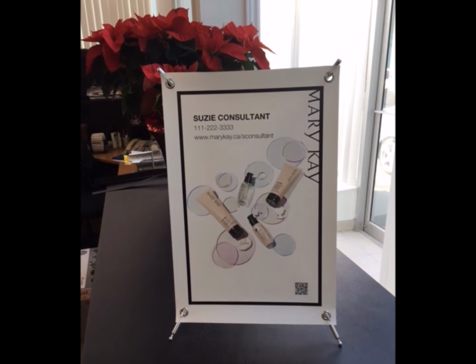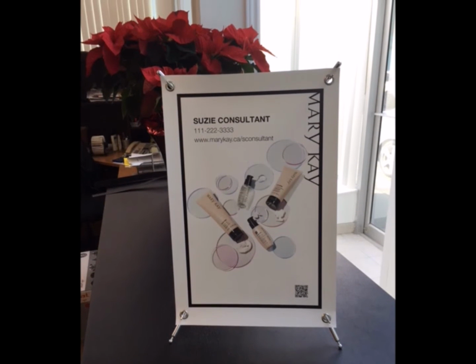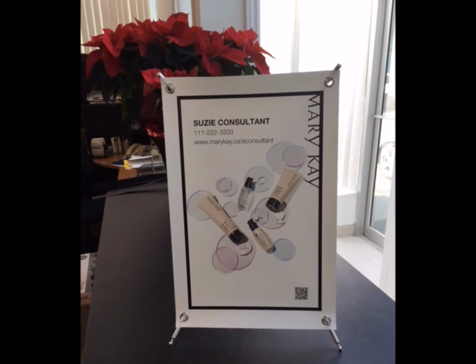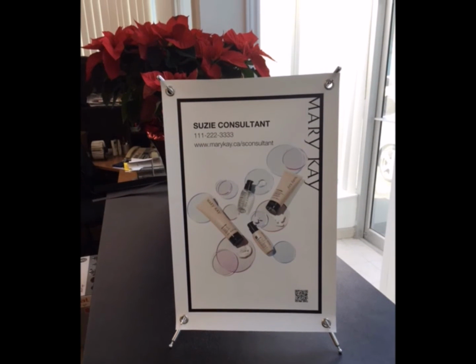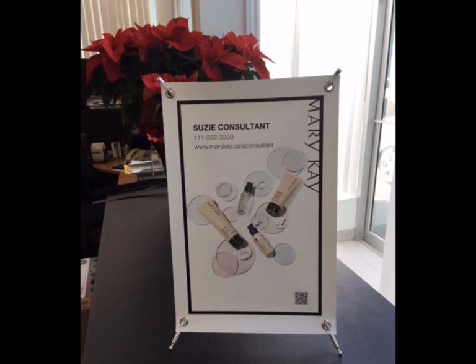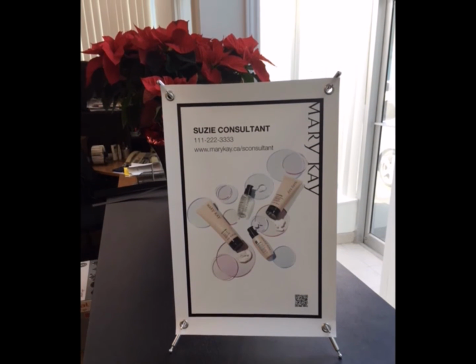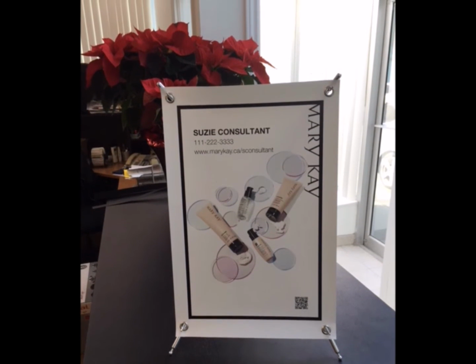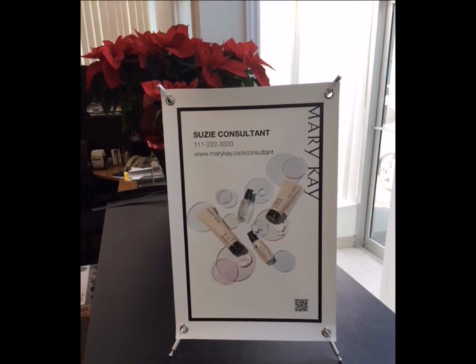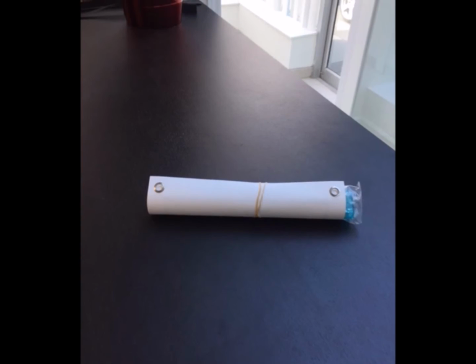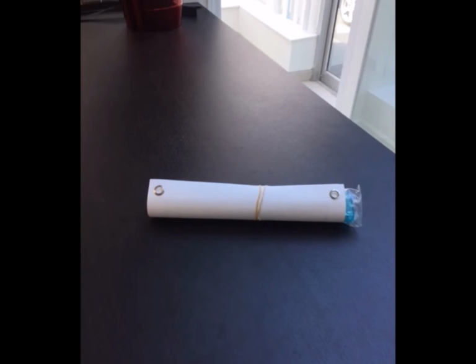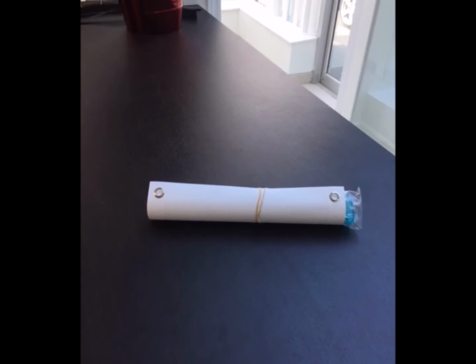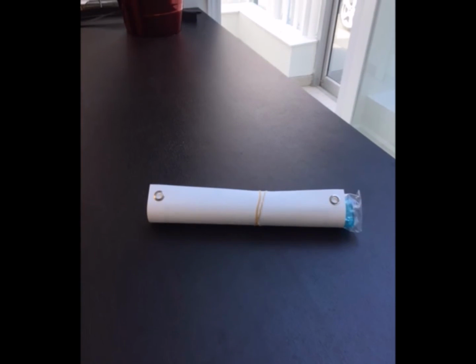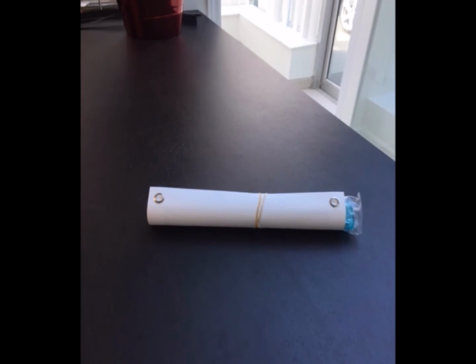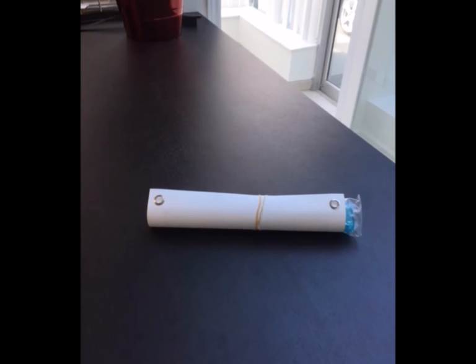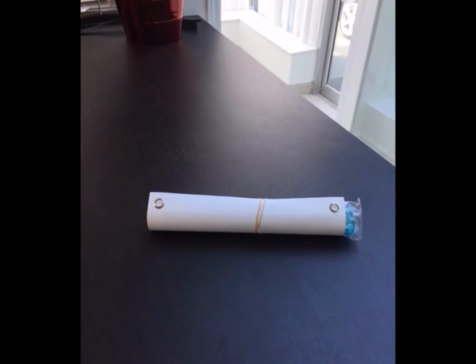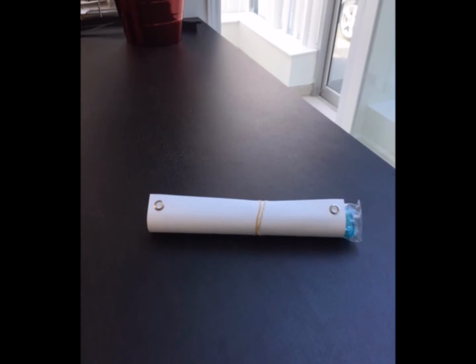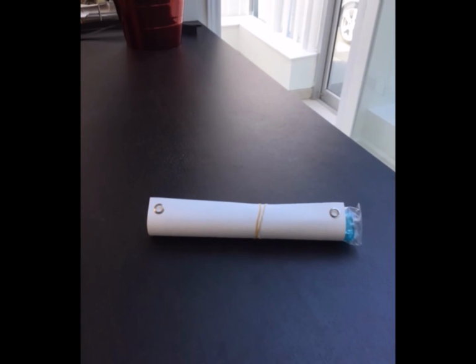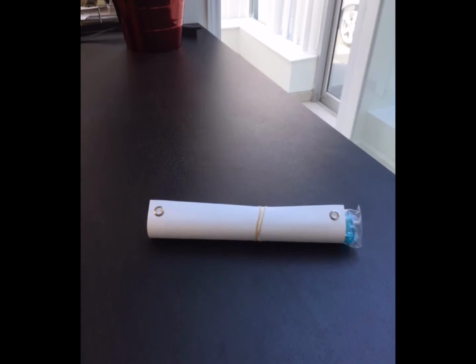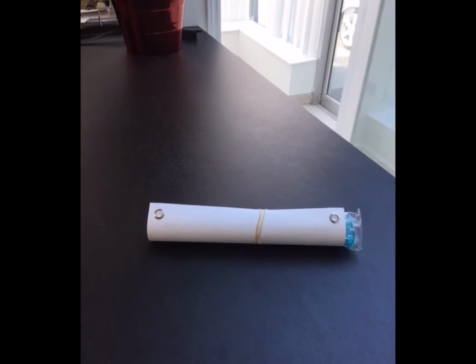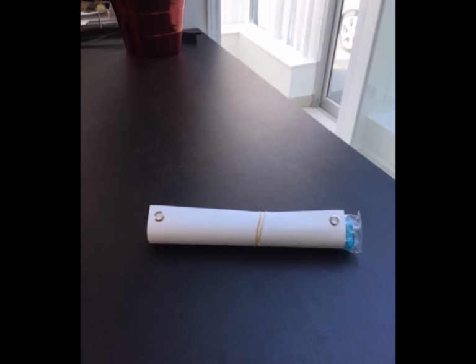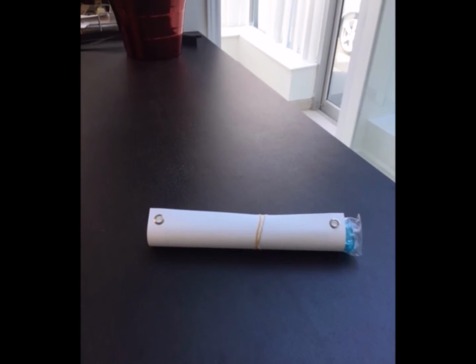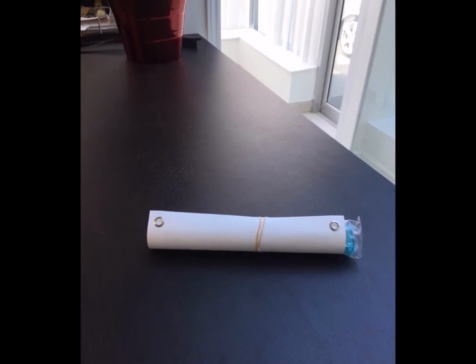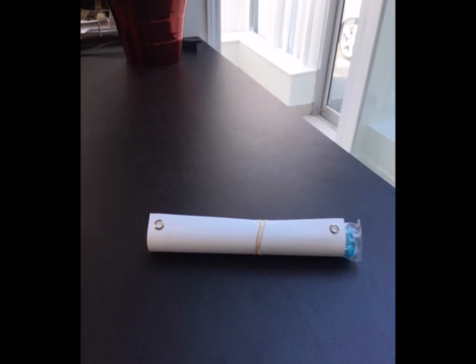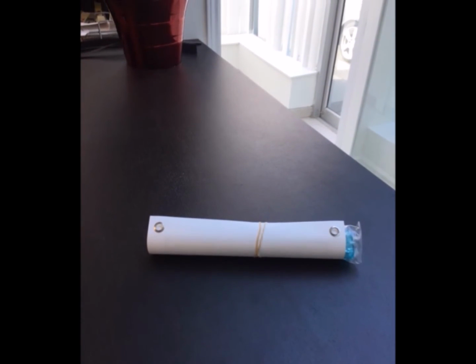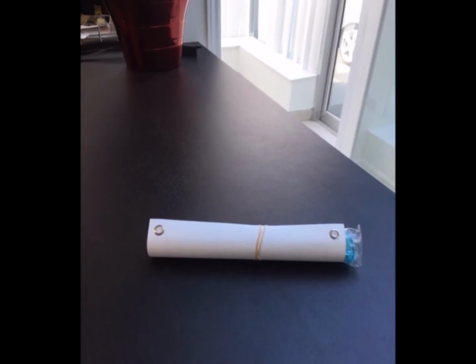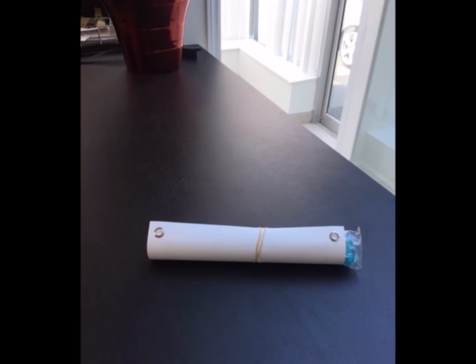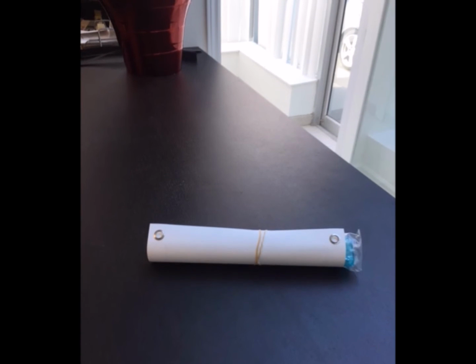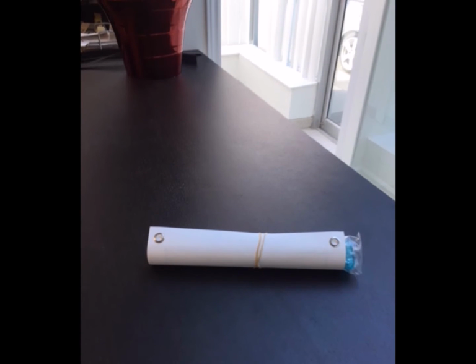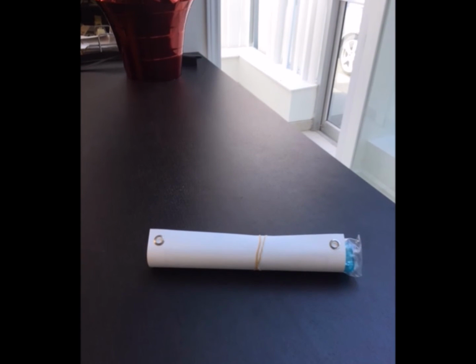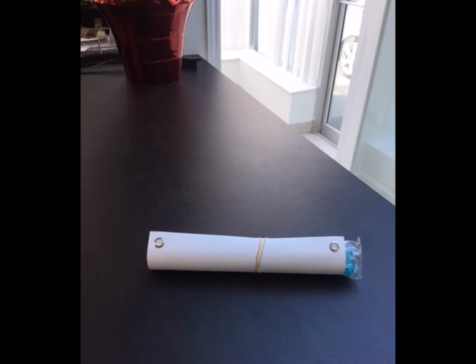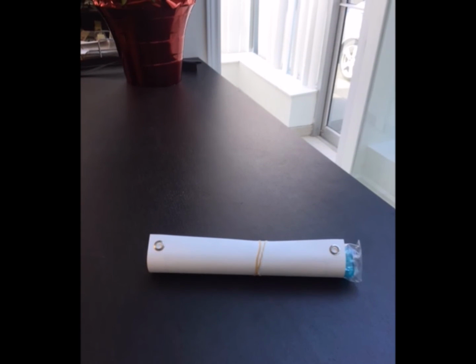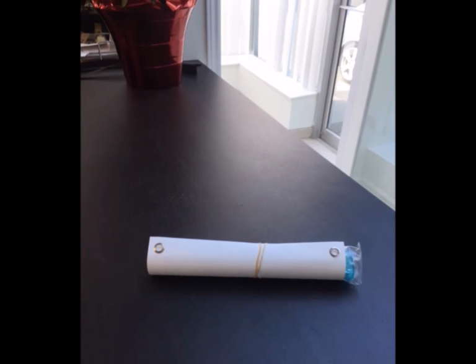It takes up very little room when disassembled, which makes it easy to transport and store when not on display.